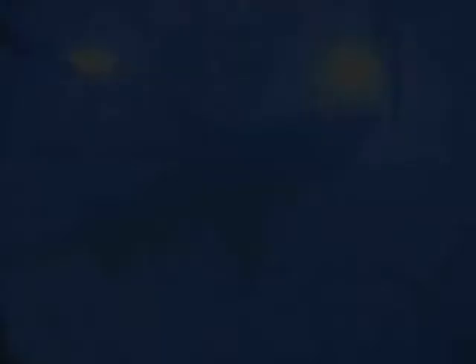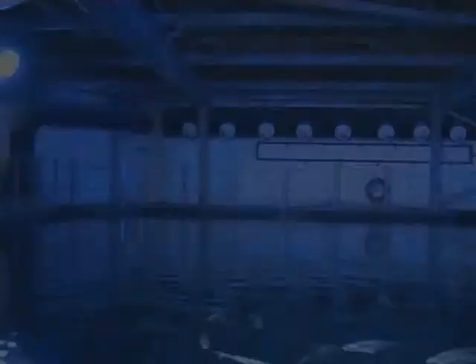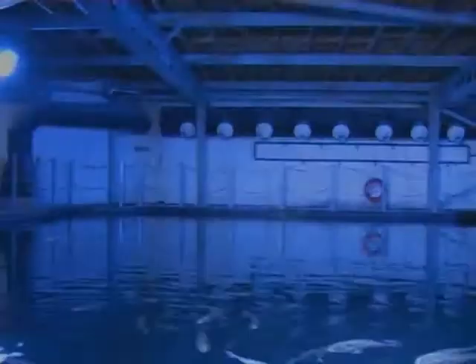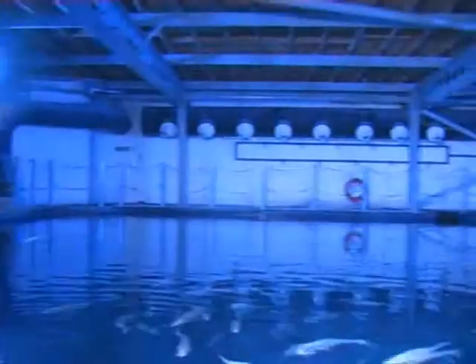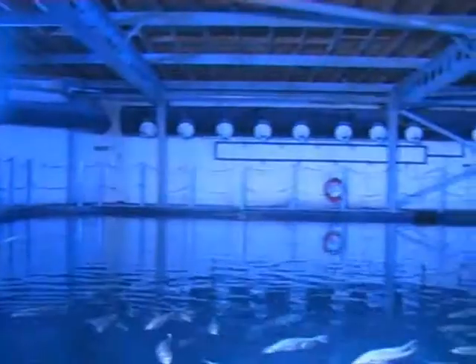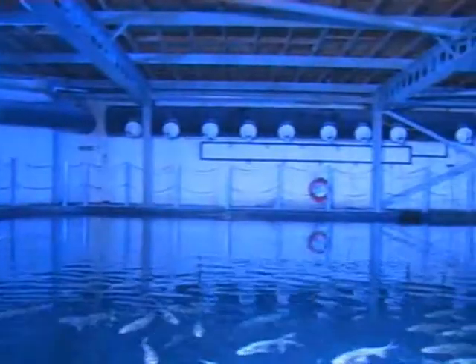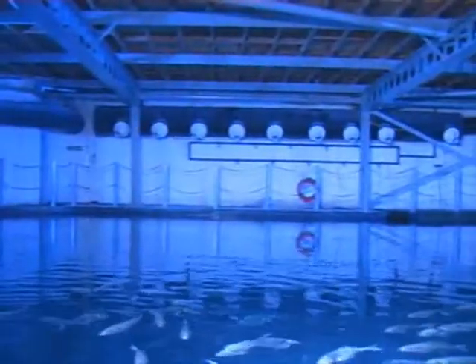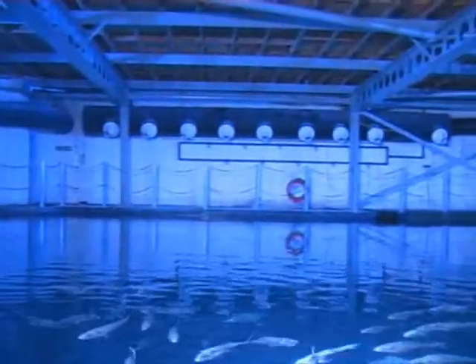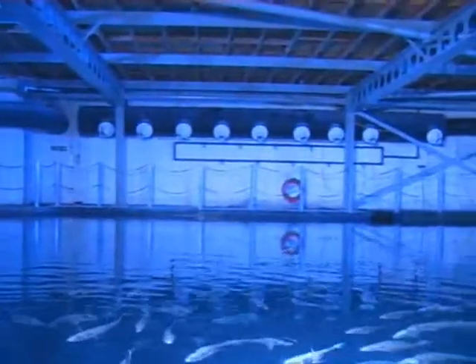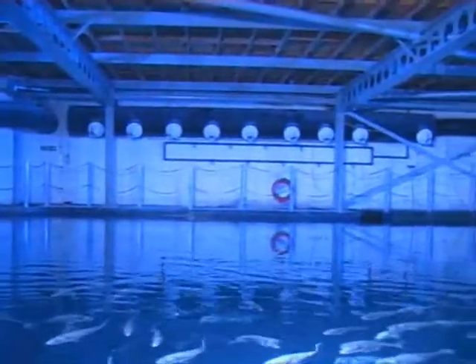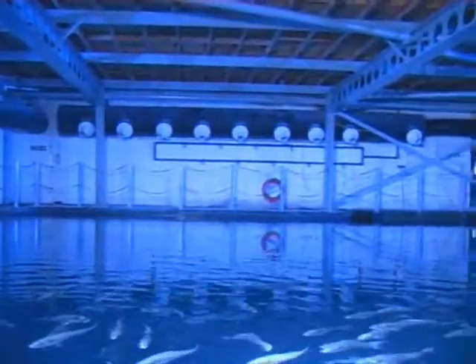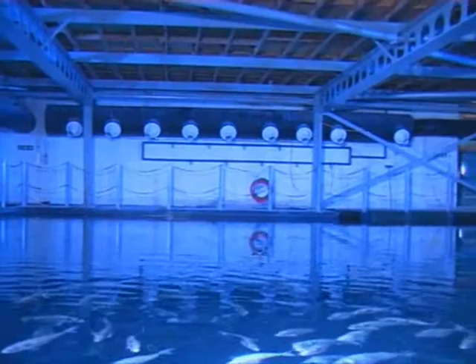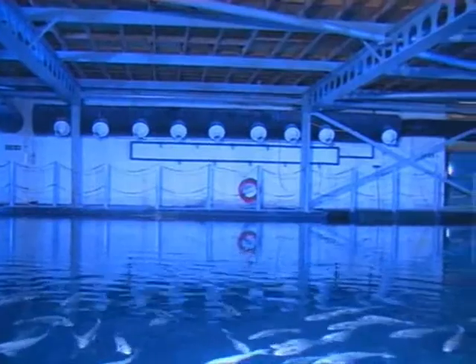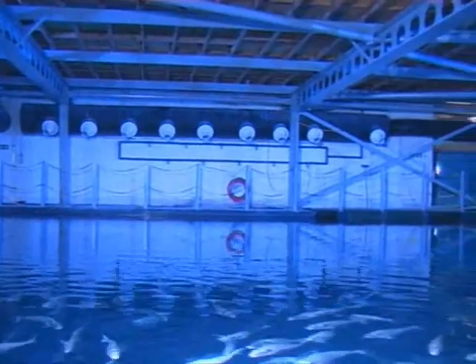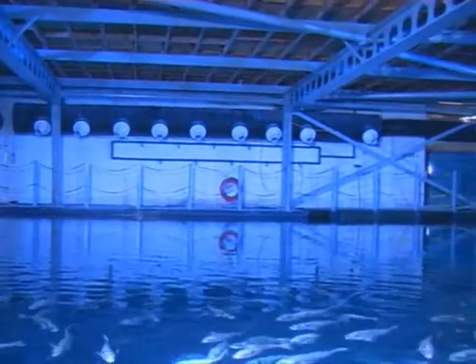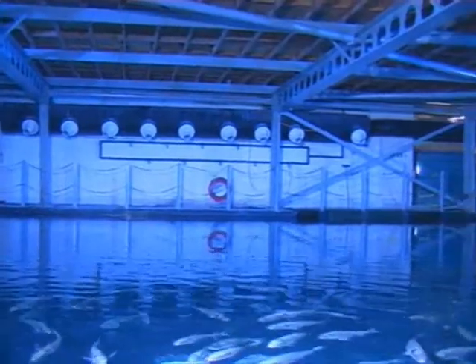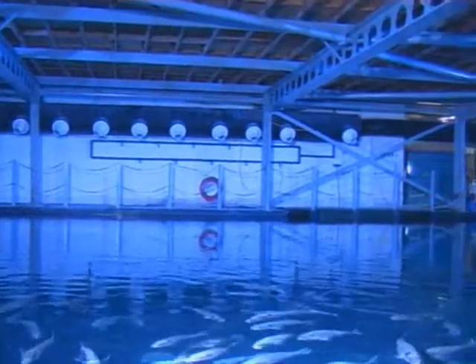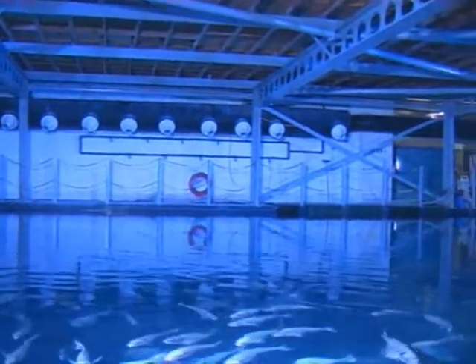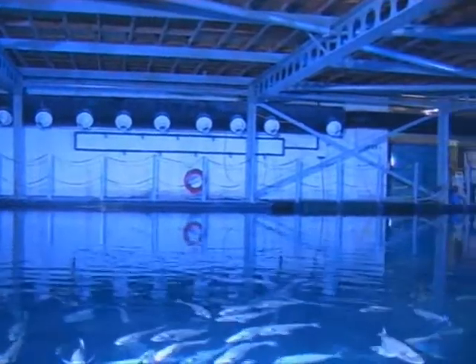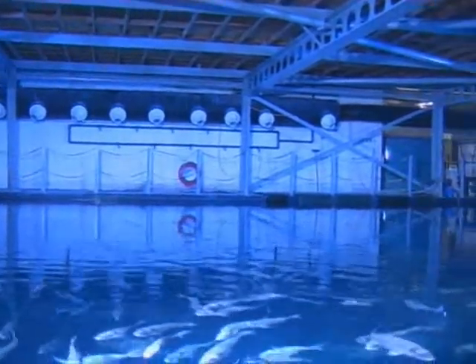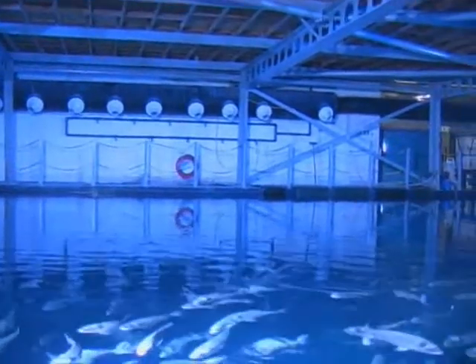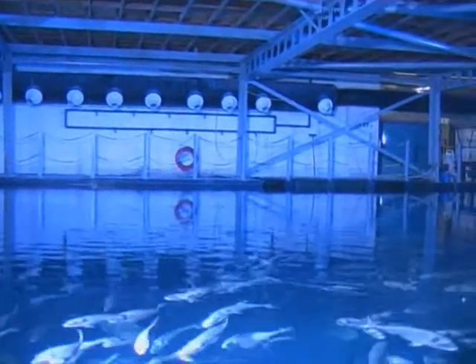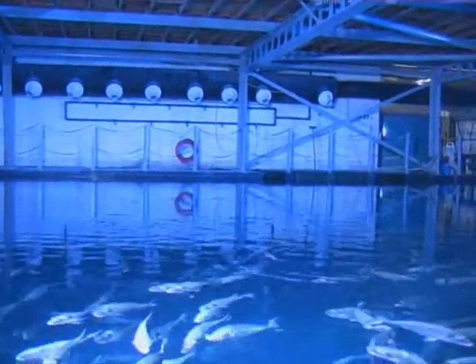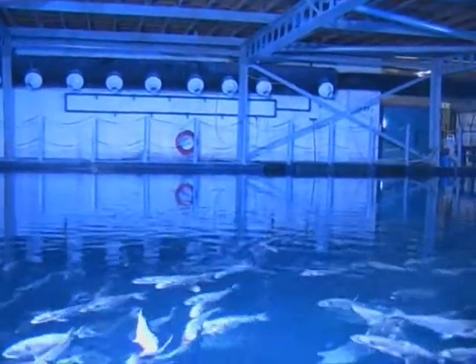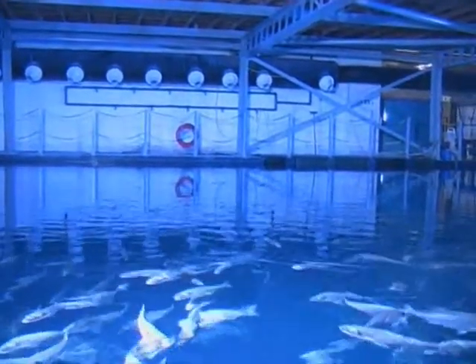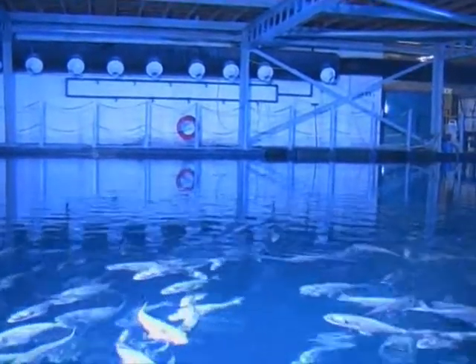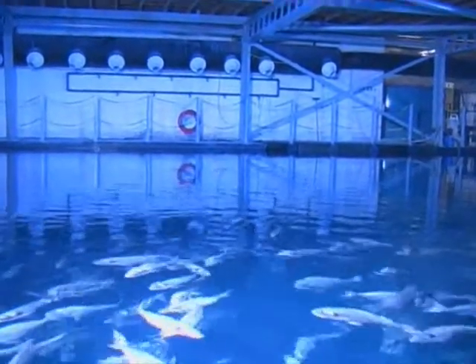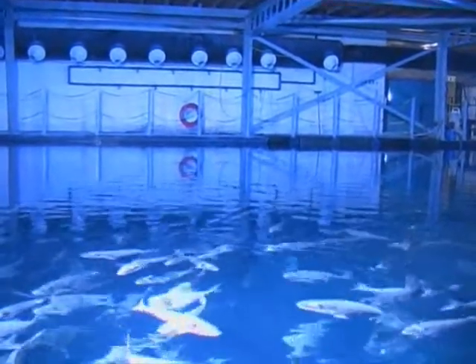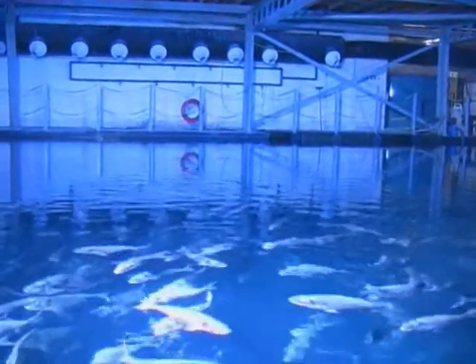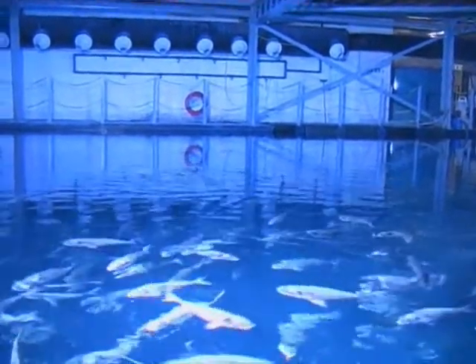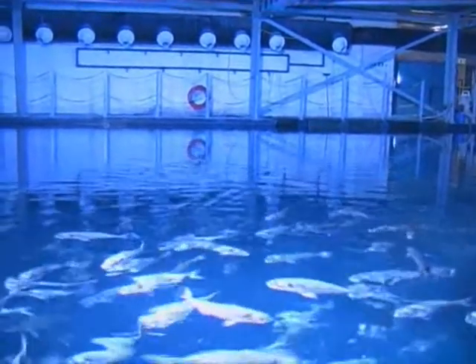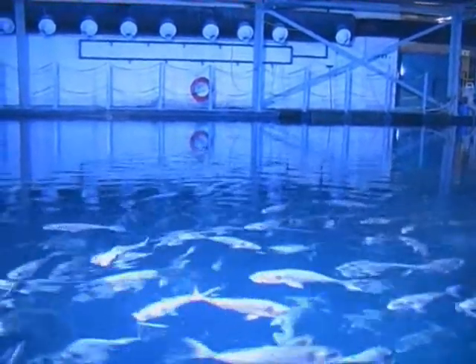The top of the tank, however, gives a very different perspective to what the public will experience down below.